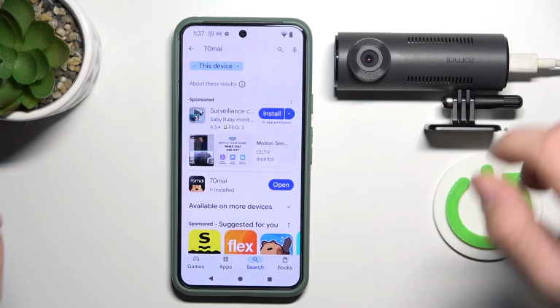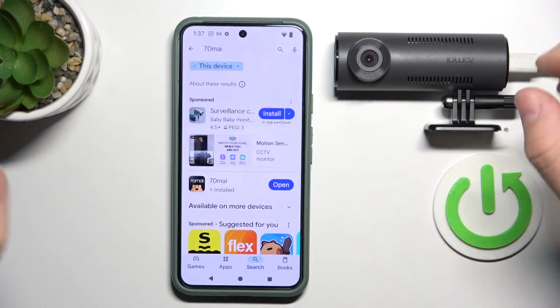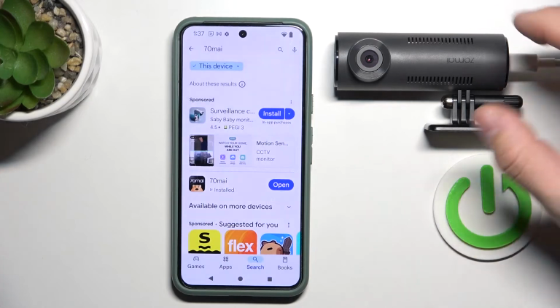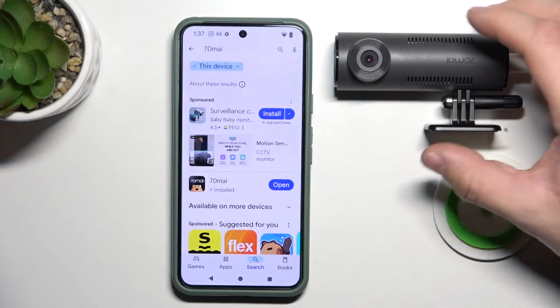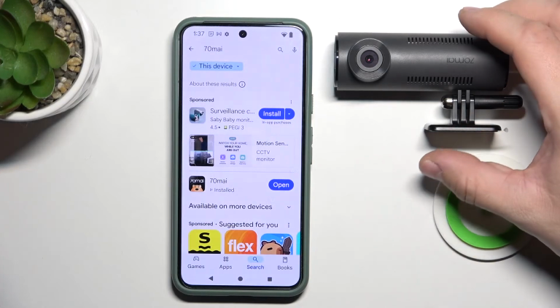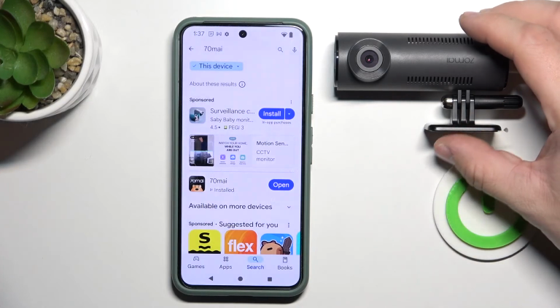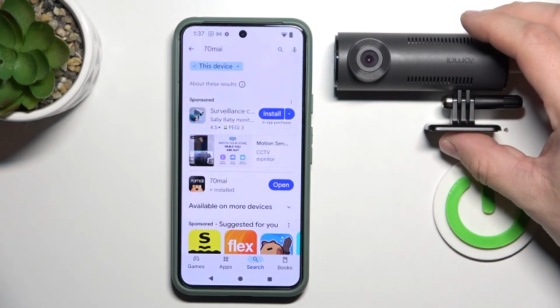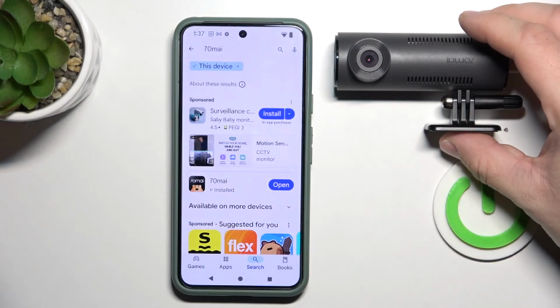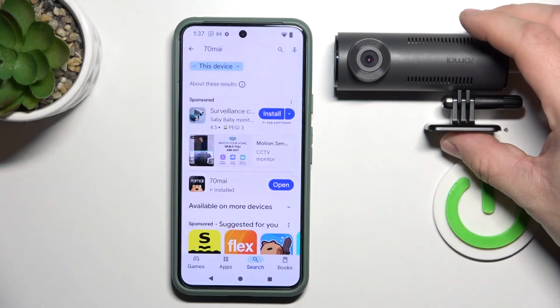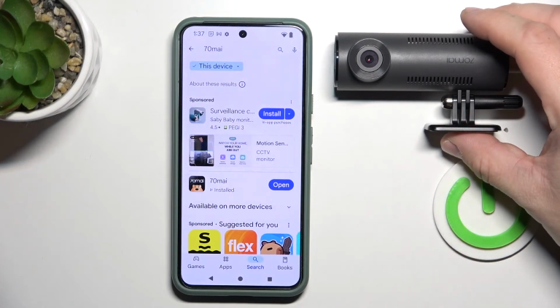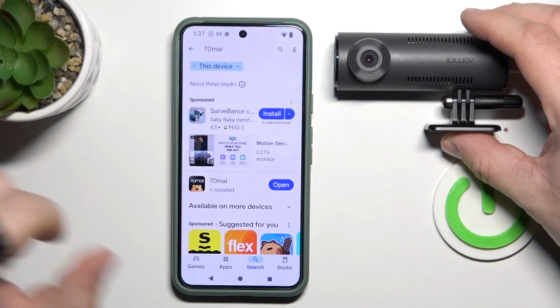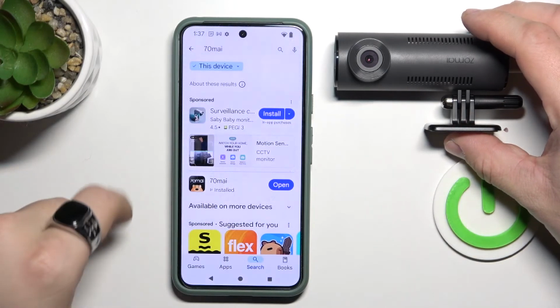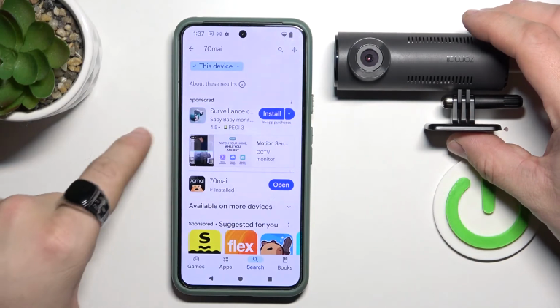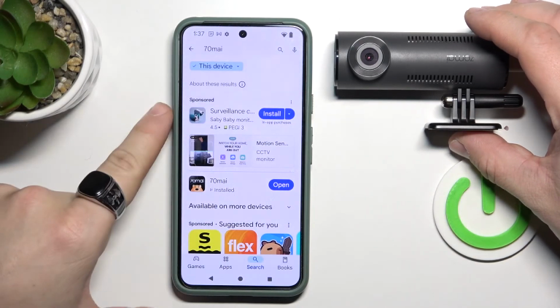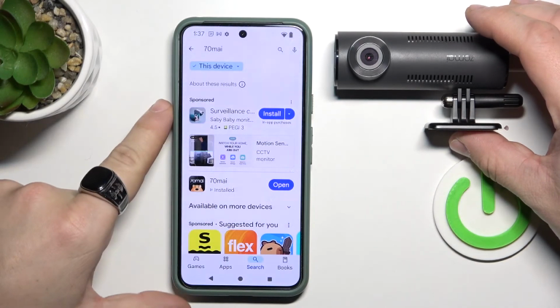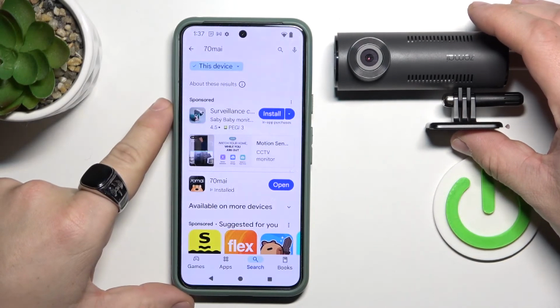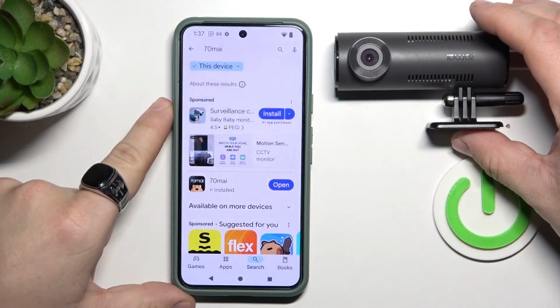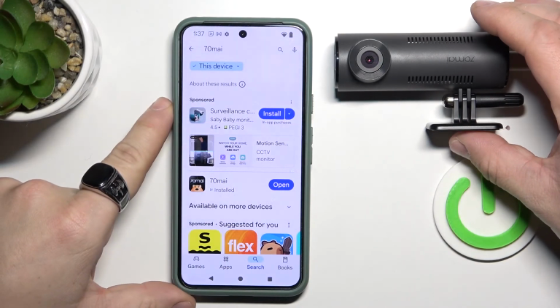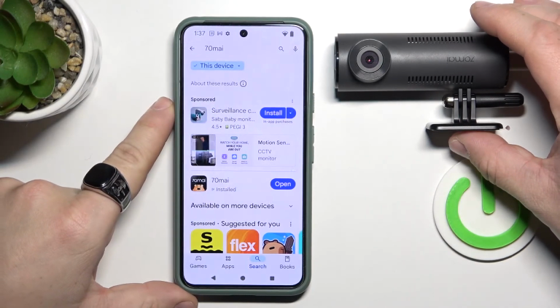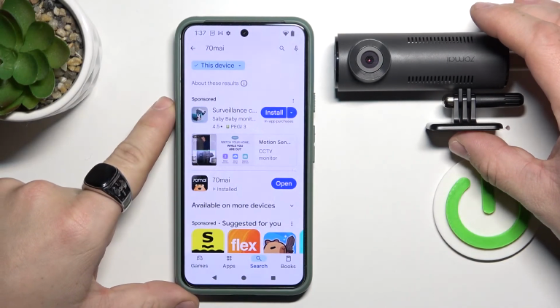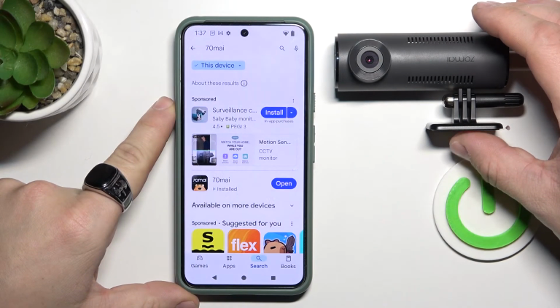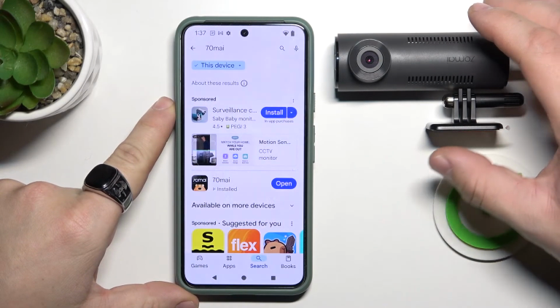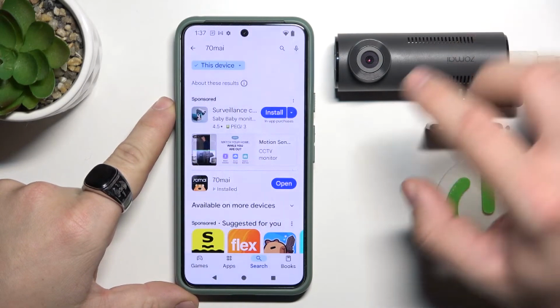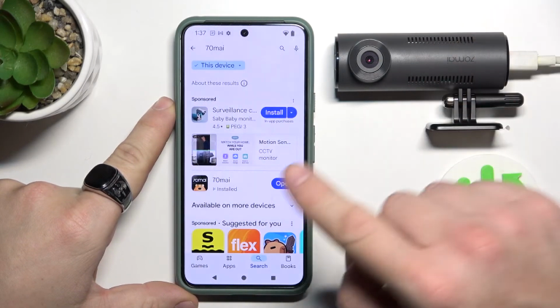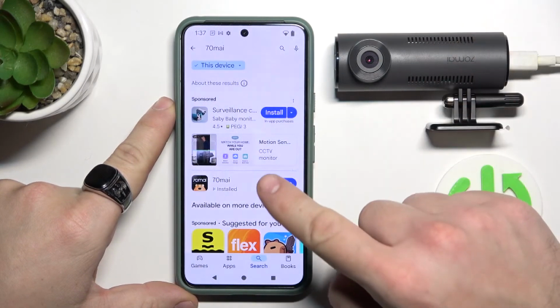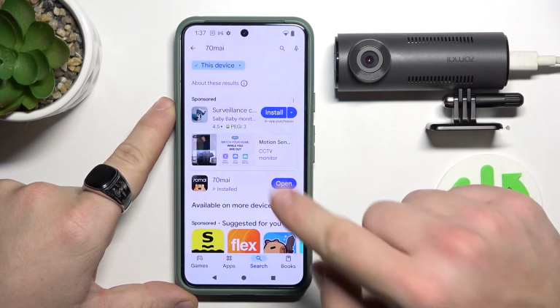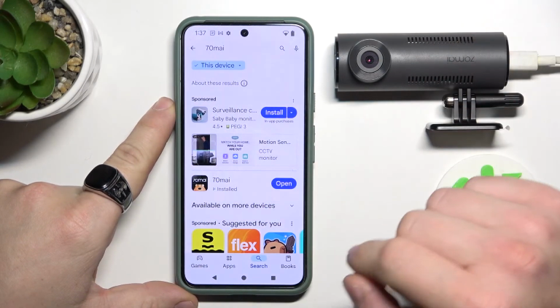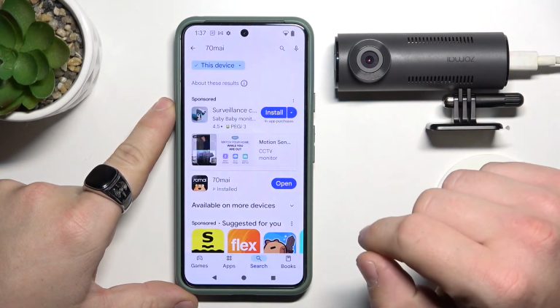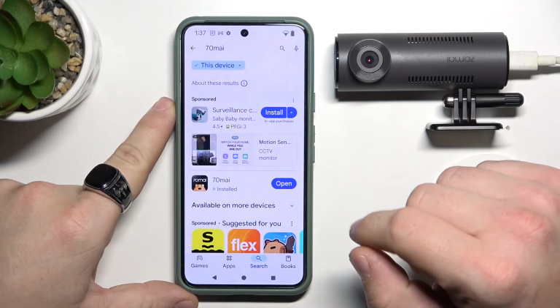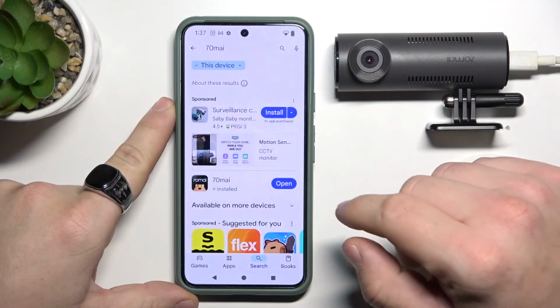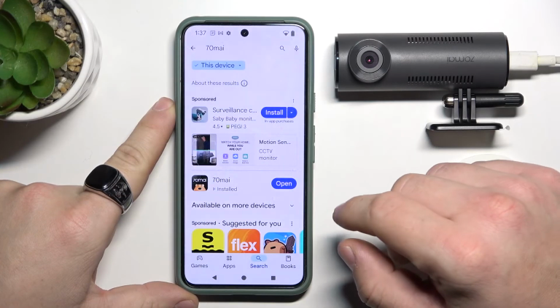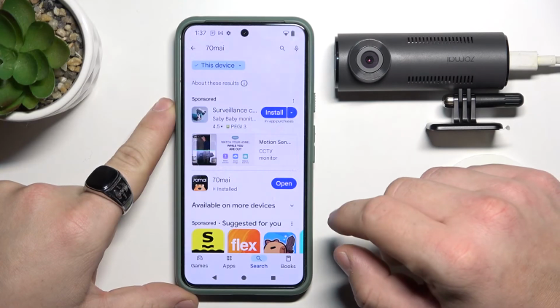Hello, in front of me I've got a 70mai dashcam. In this video I'll show you how to pair it with the smartphone app.